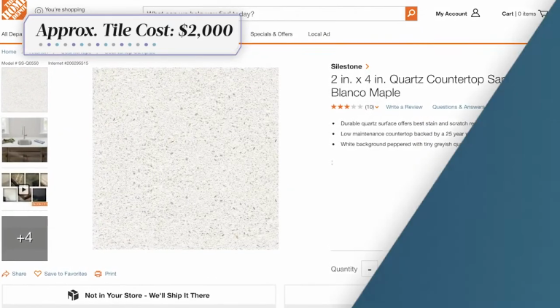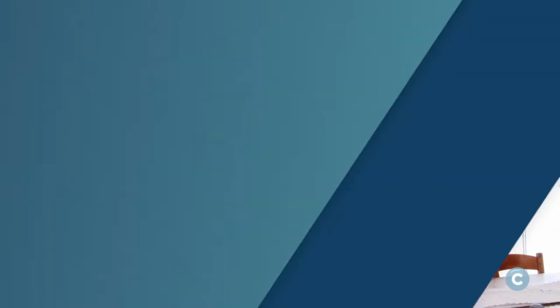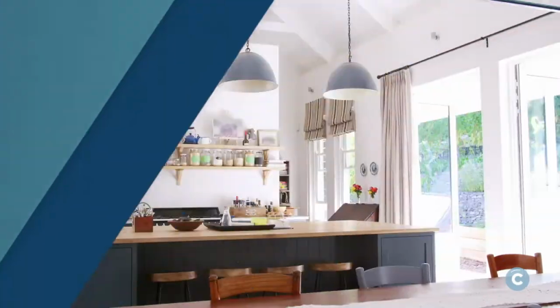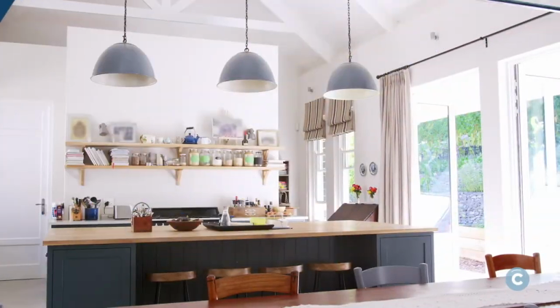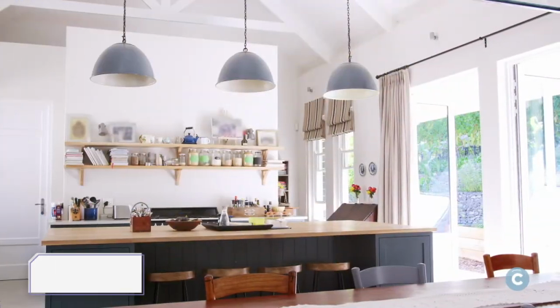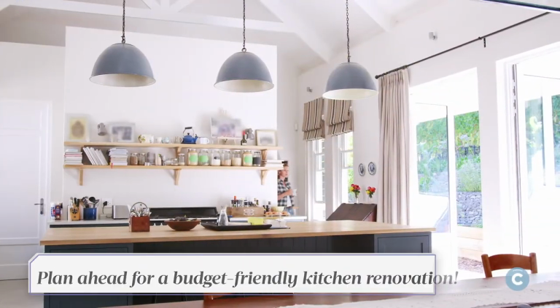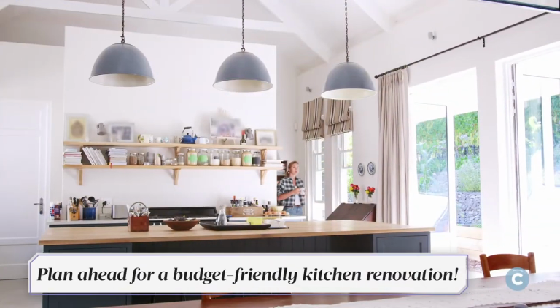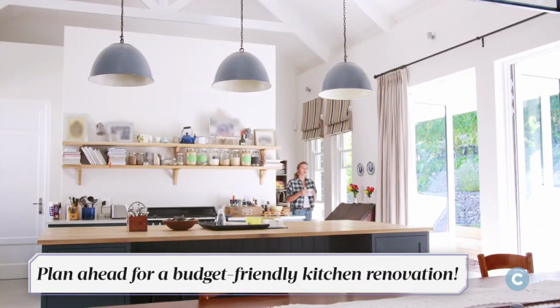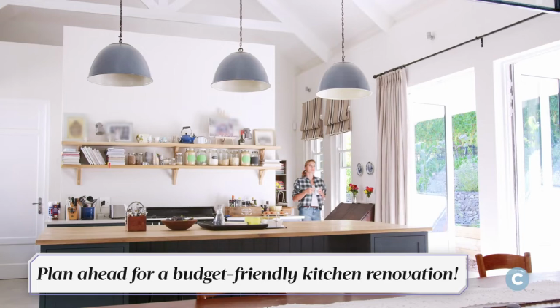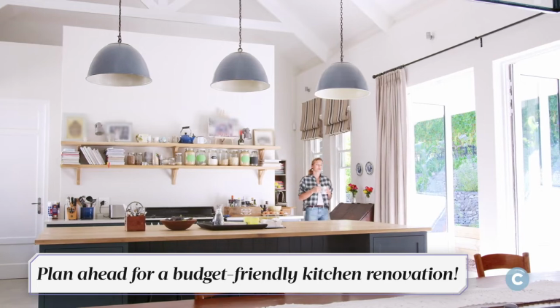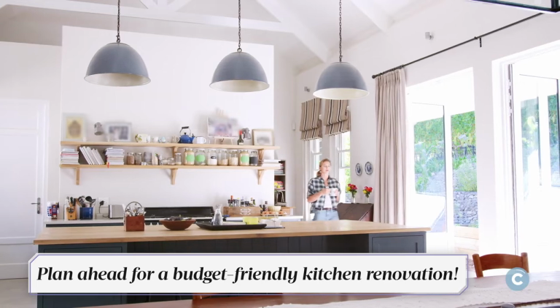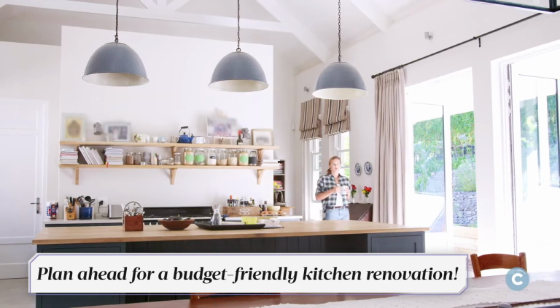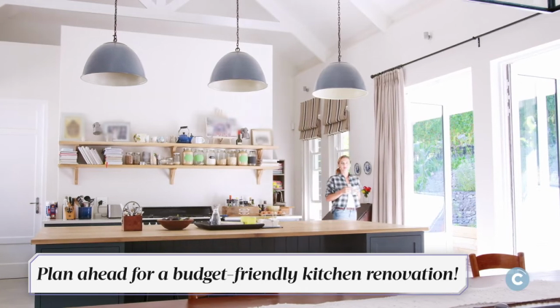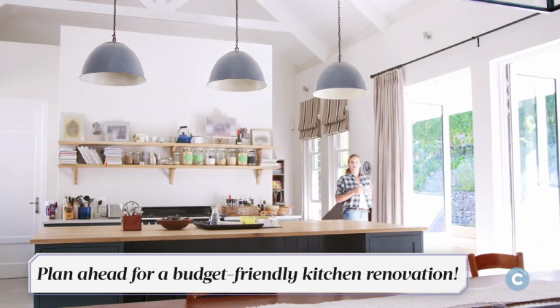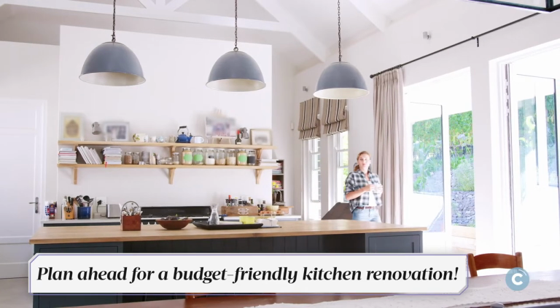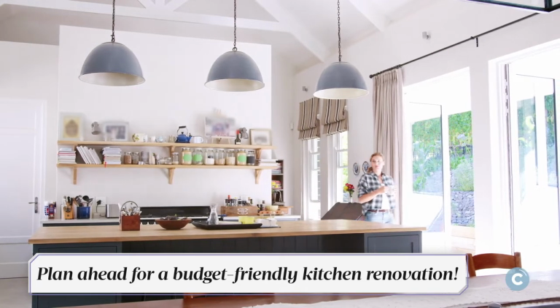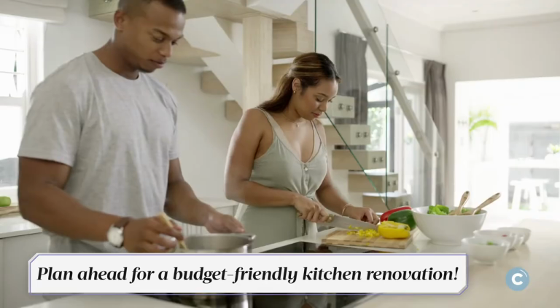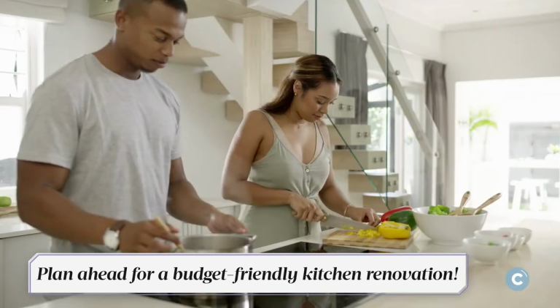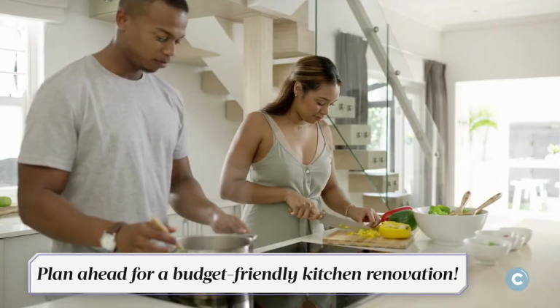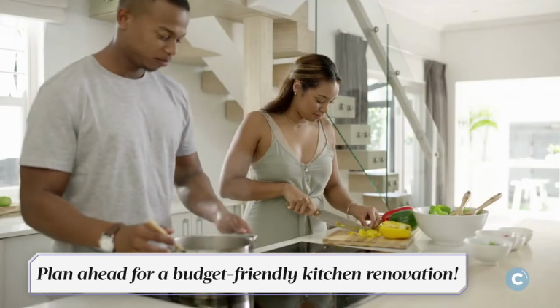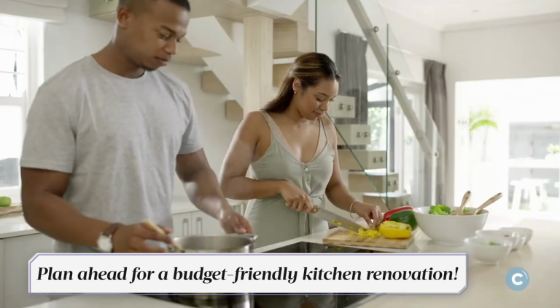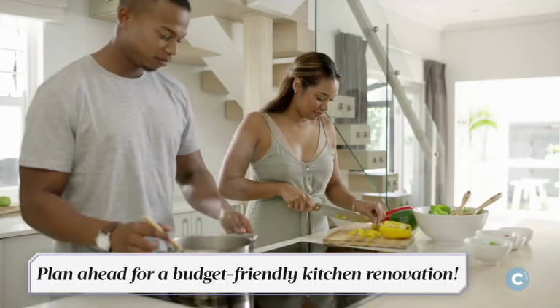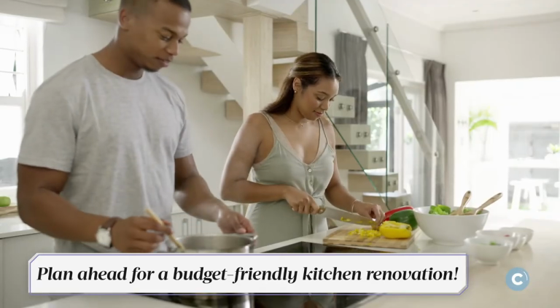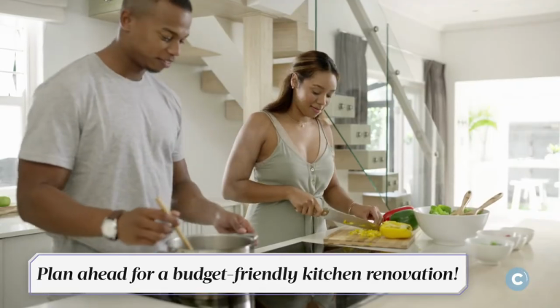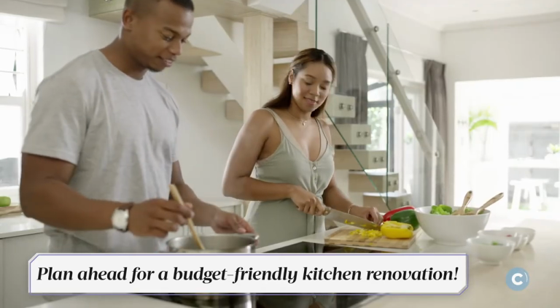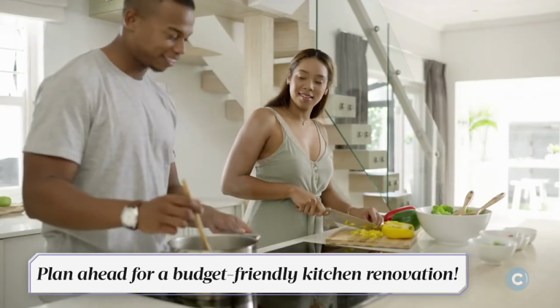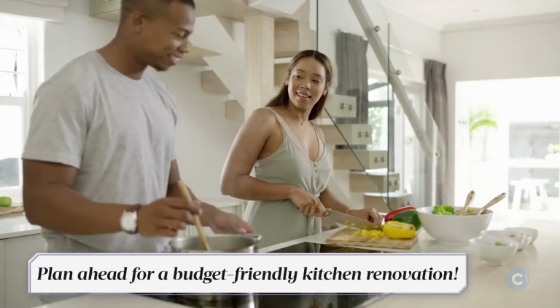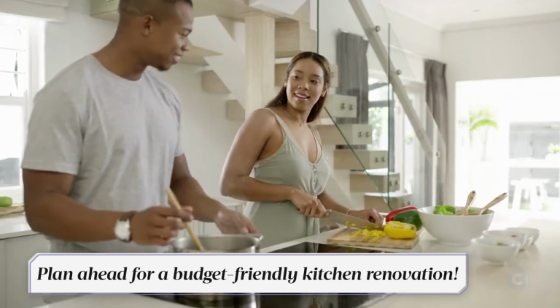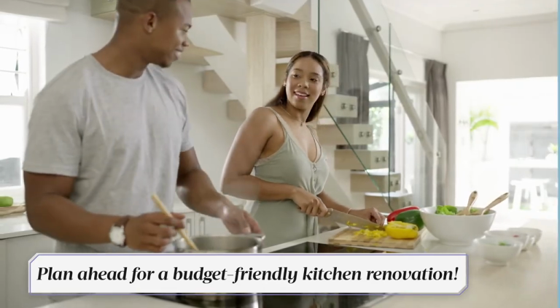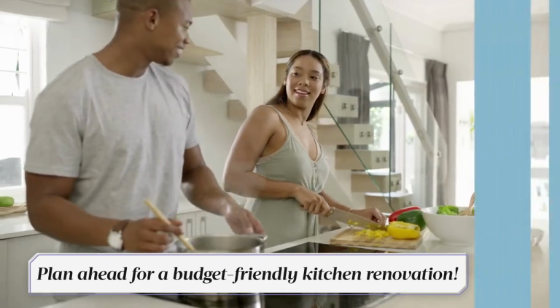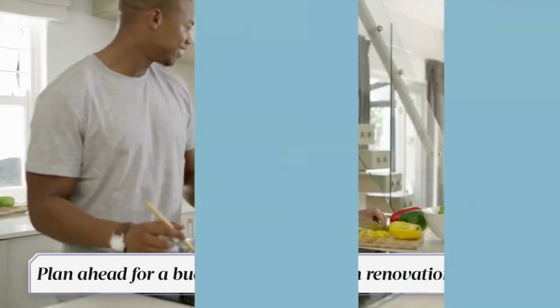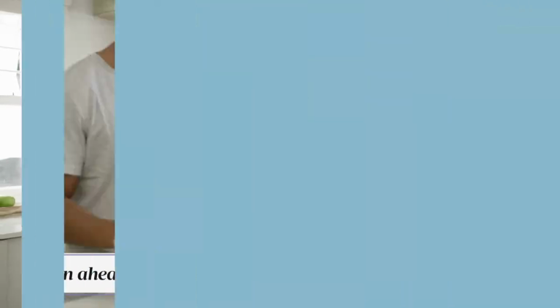Not only are these transformations achievable on your own, but these investments will ensure your dream kitchen is within budget.